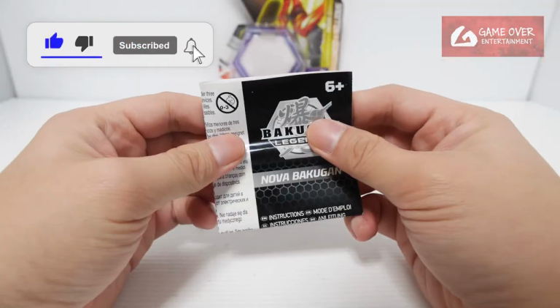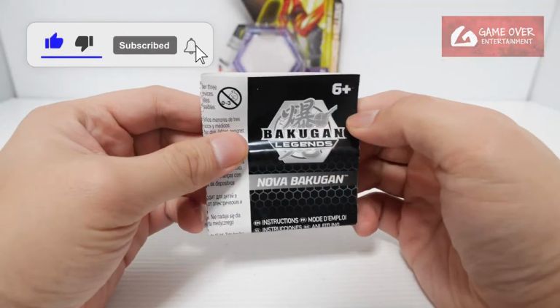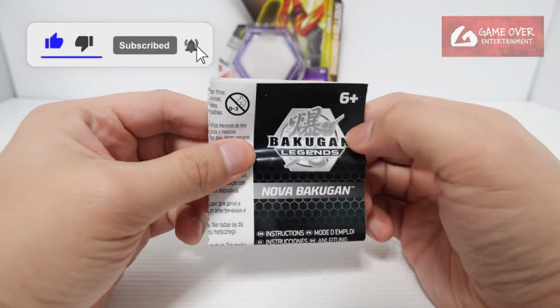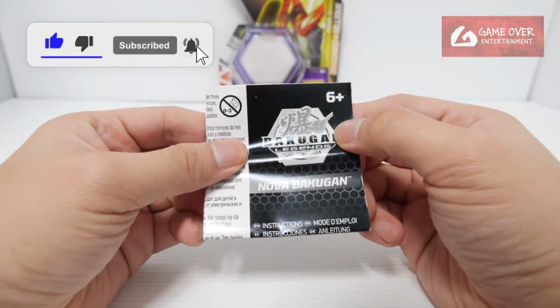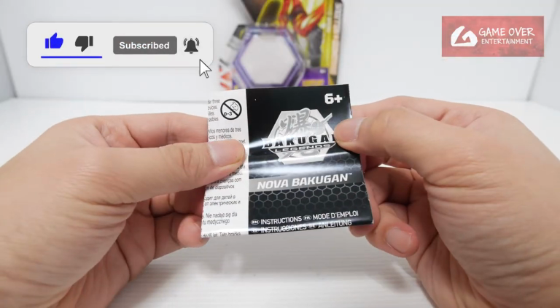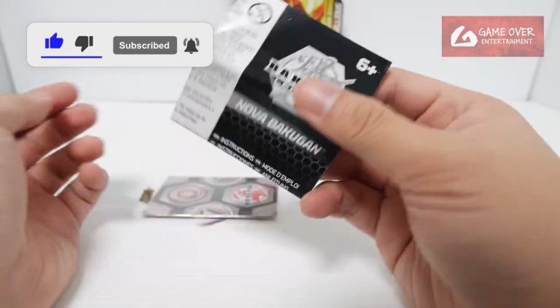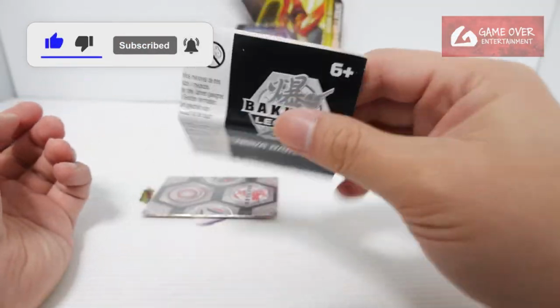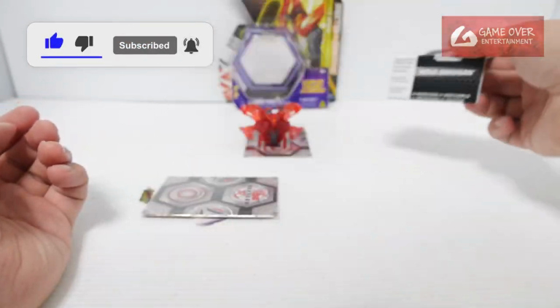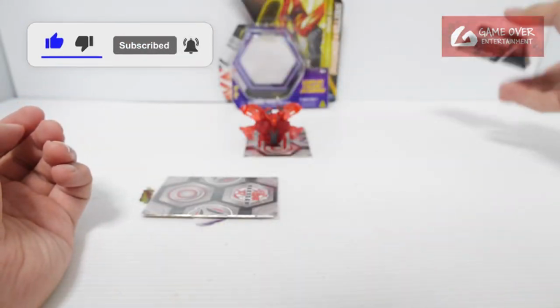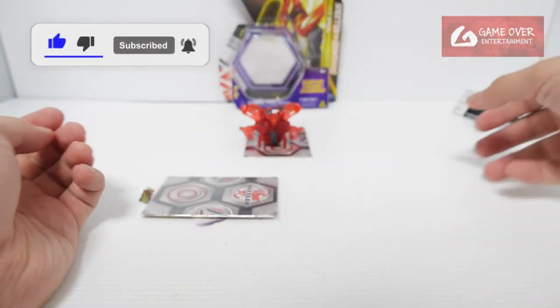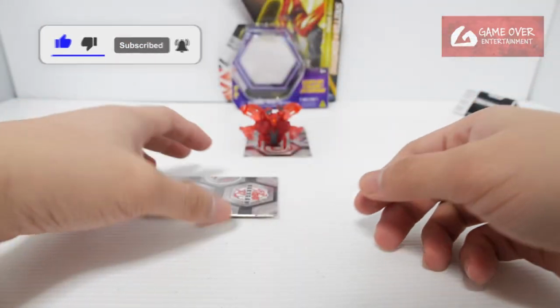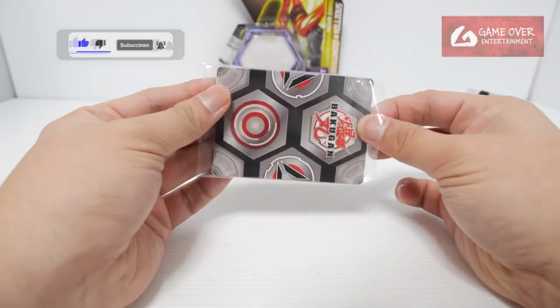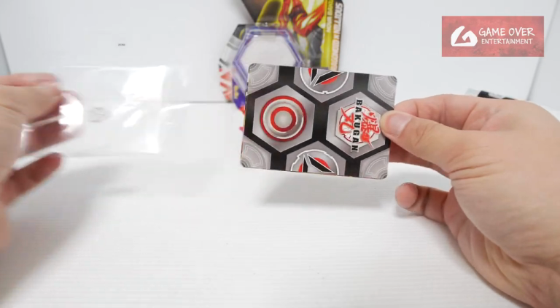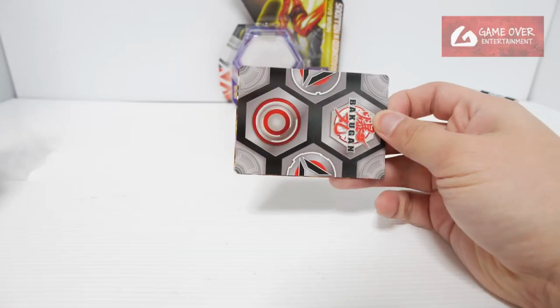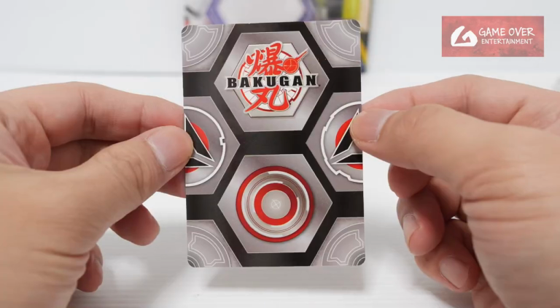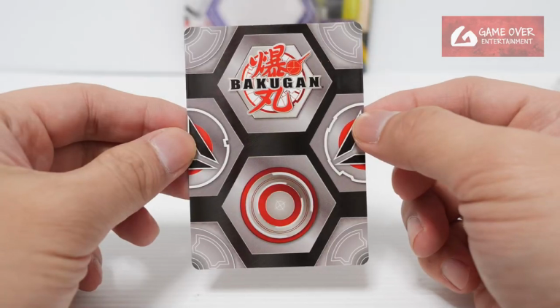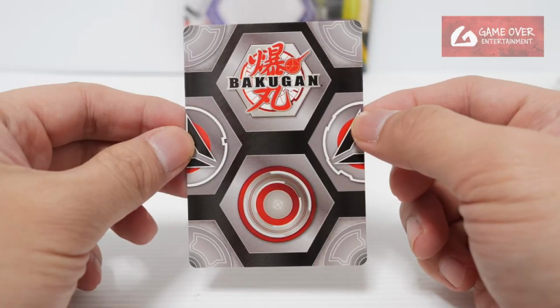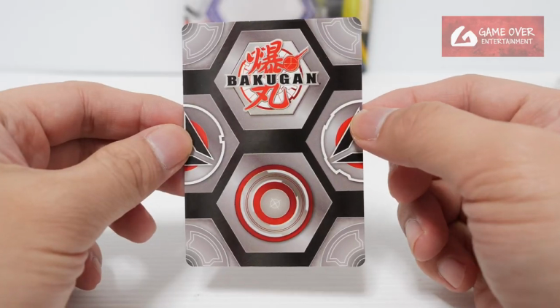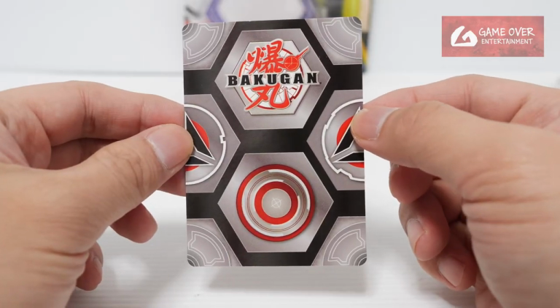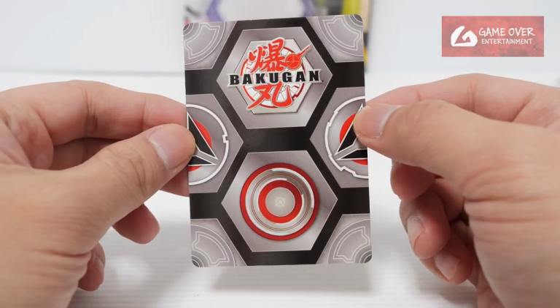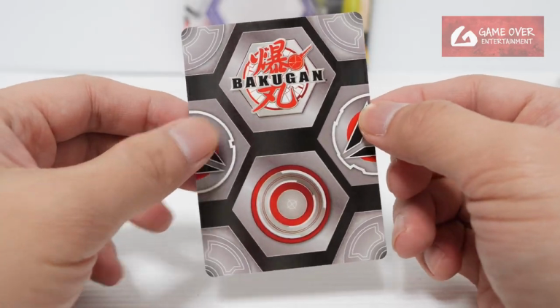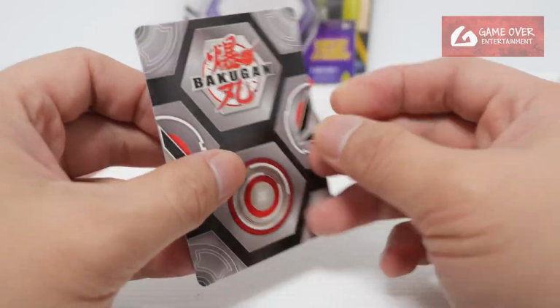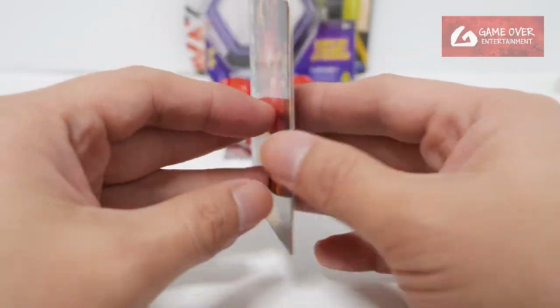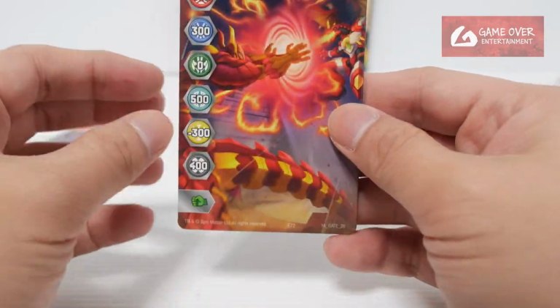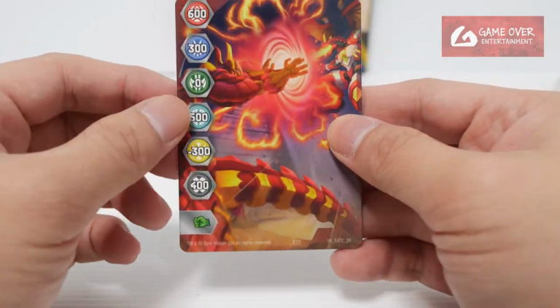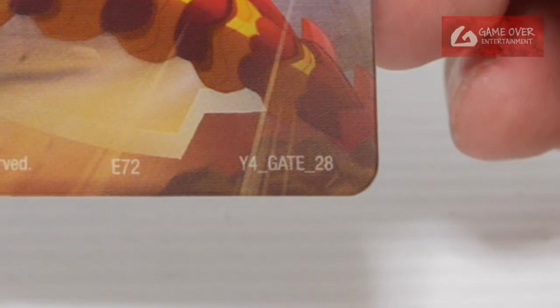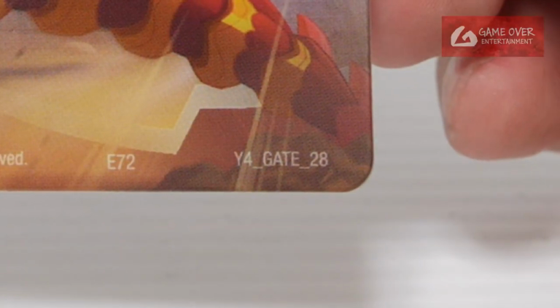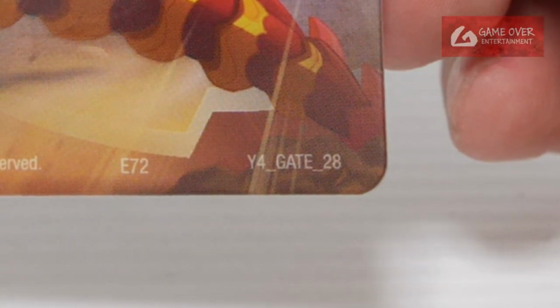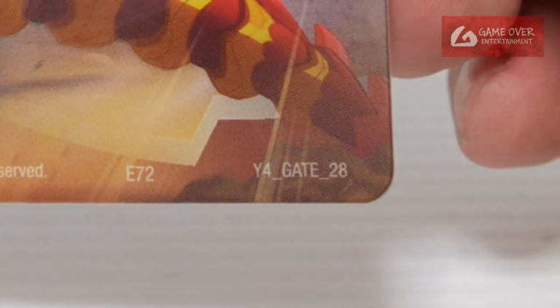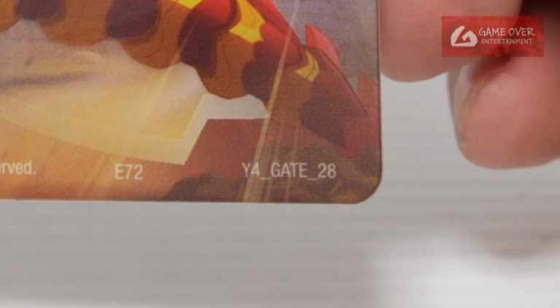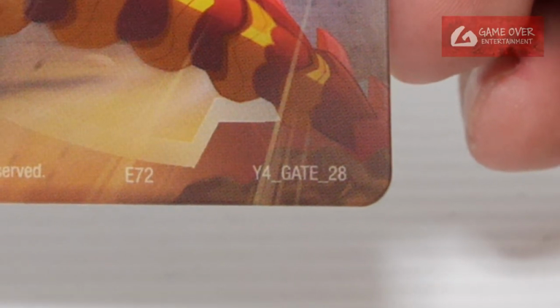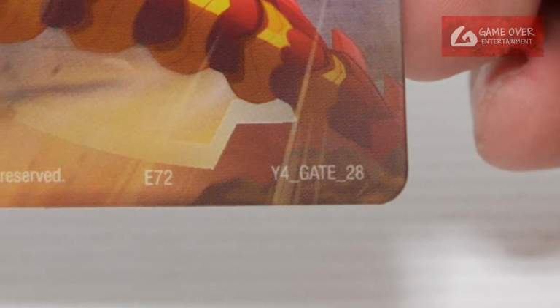Let's open it up and have a look. The instruction sheet is the same. Okay, gate card — what gate card did we get? Year 4 gate 28.